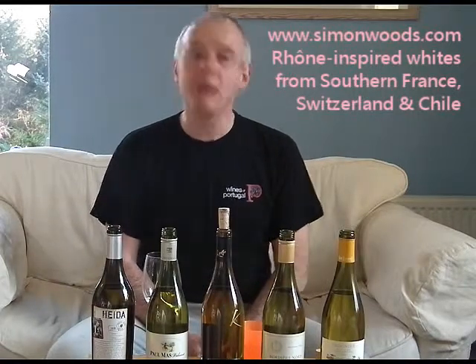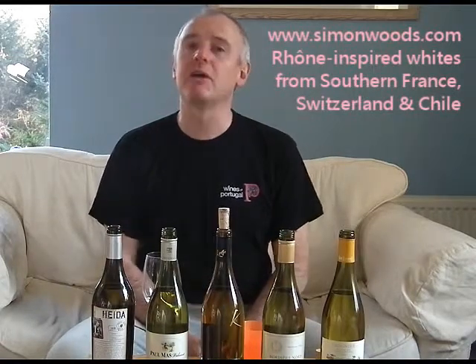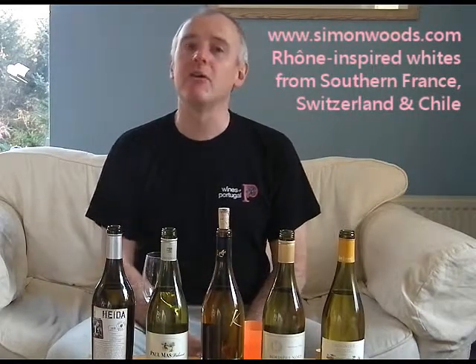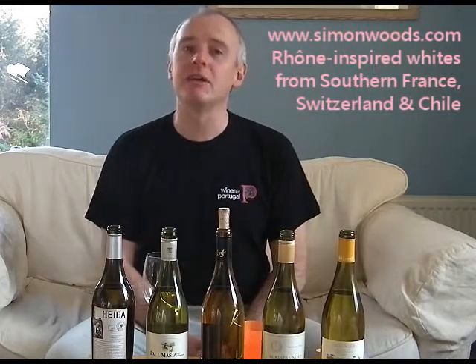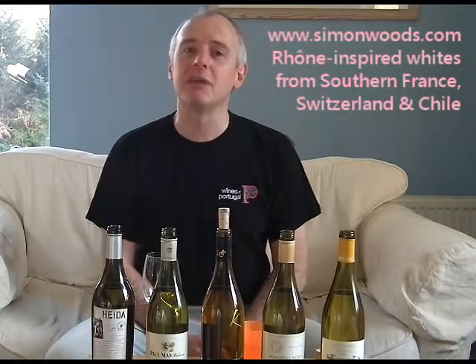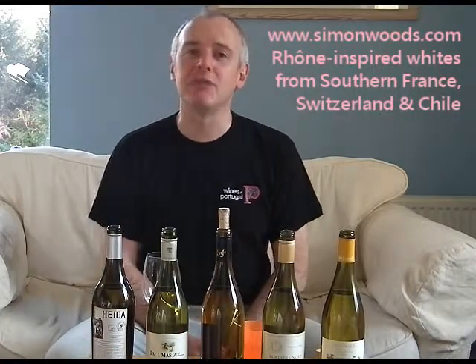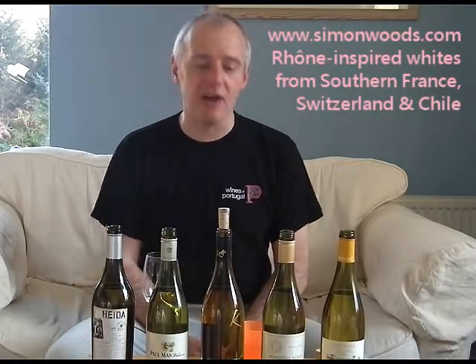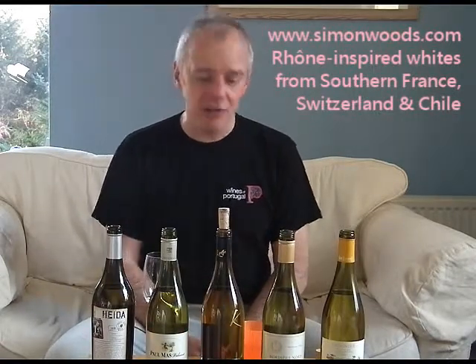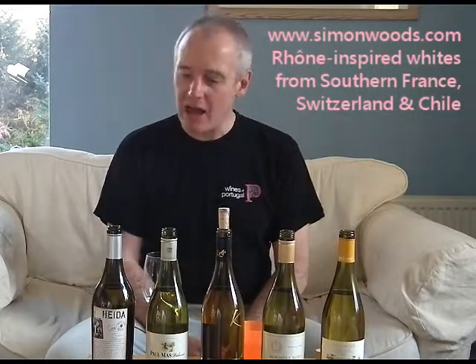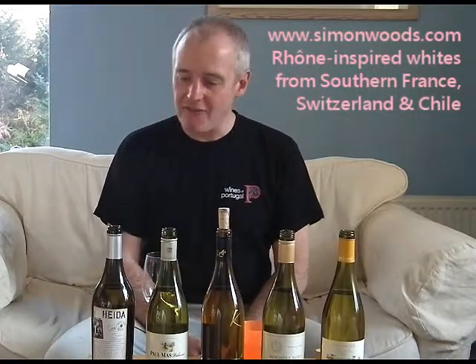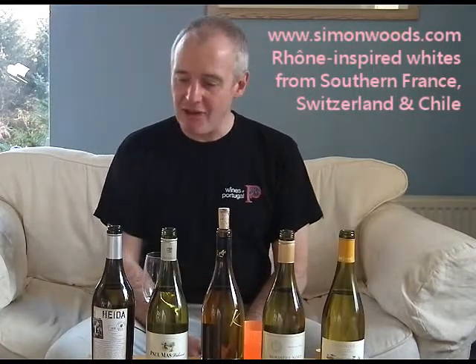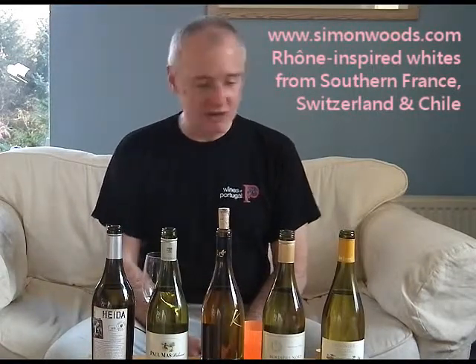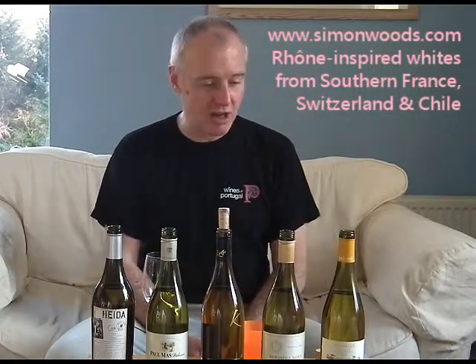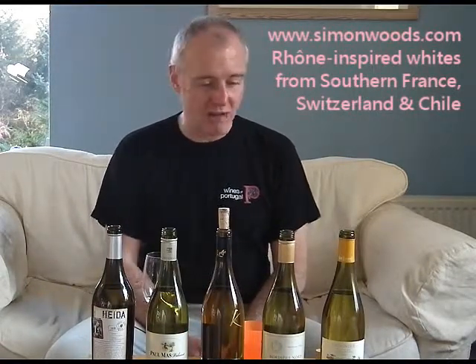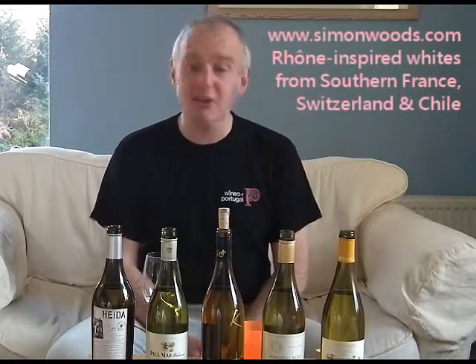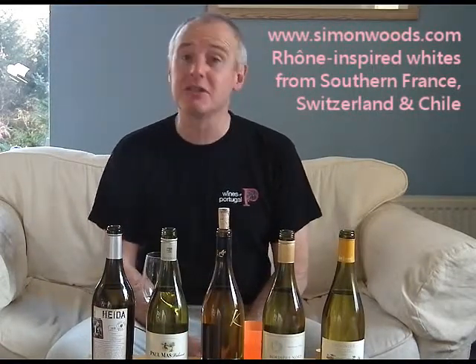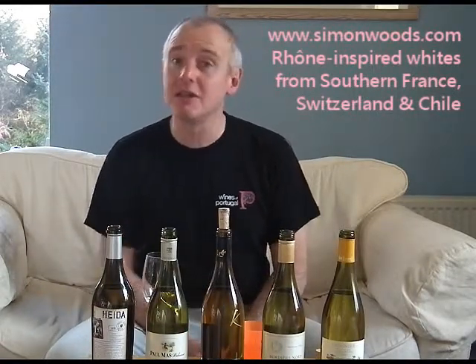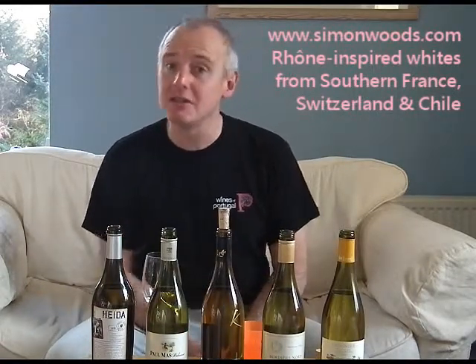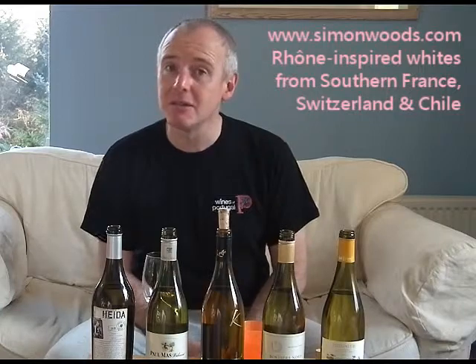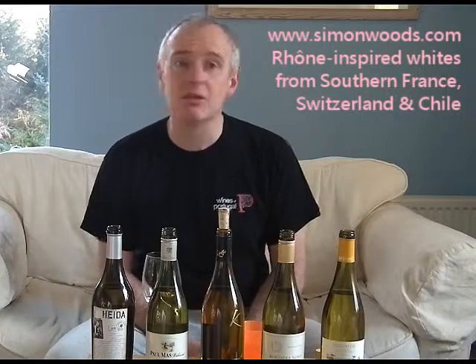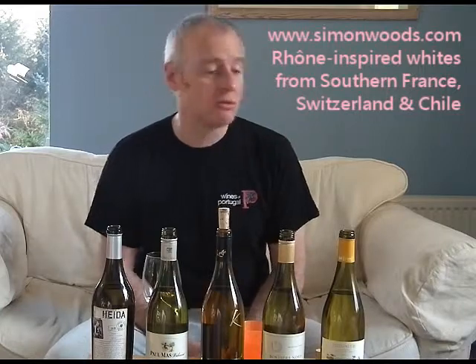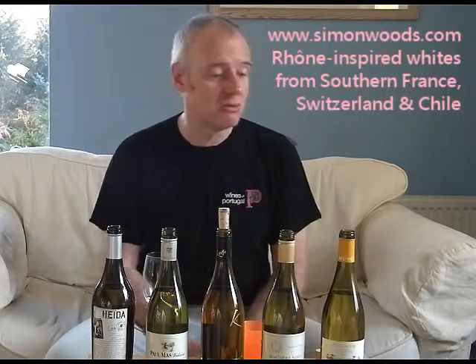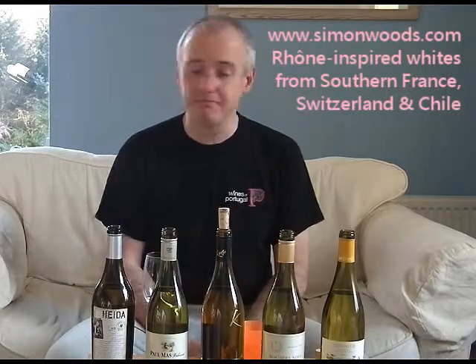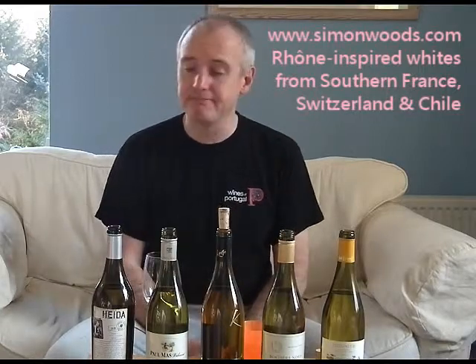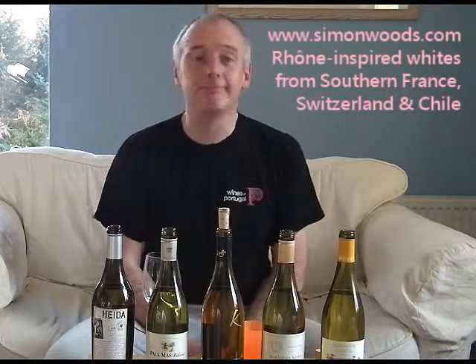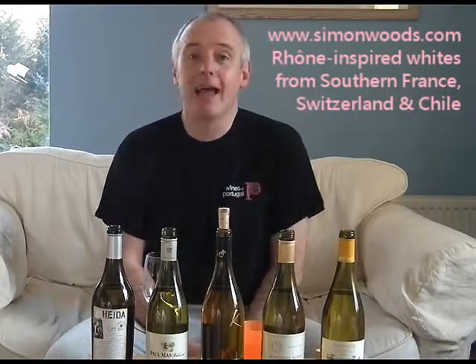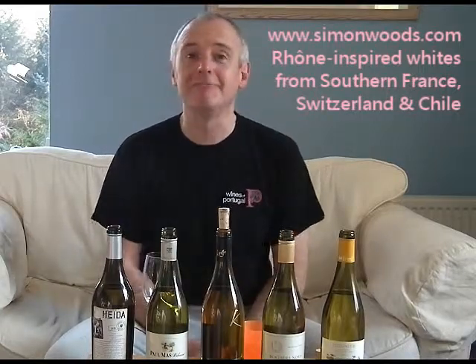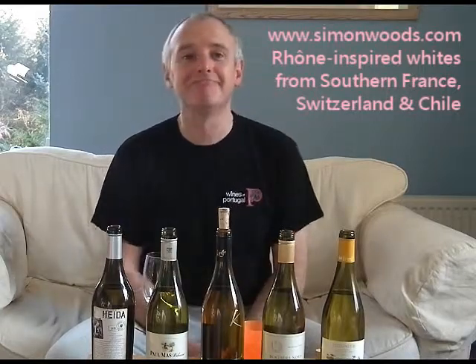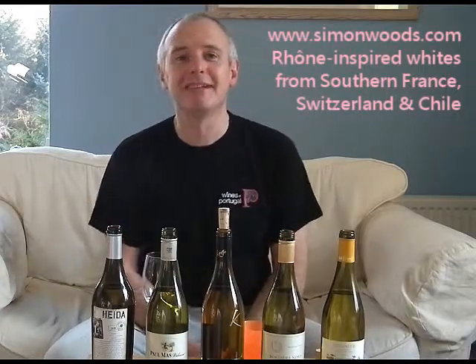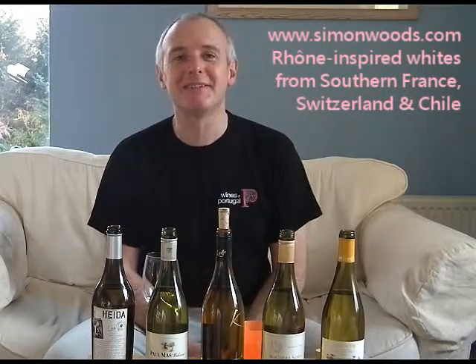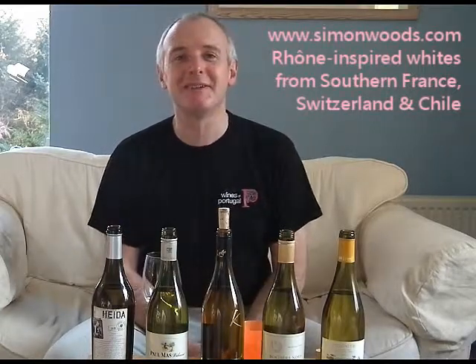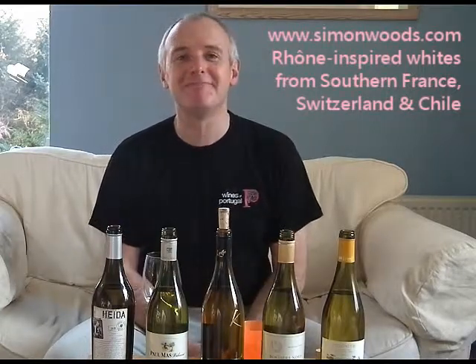I'm going to call it a day on these five. Favourites are the first and the last. See you soon.